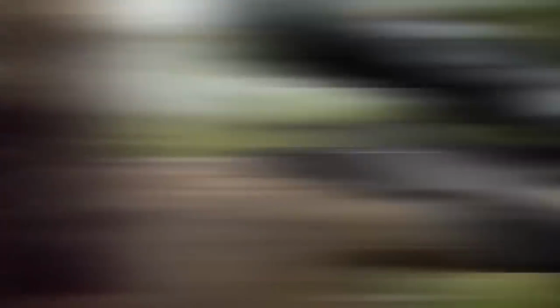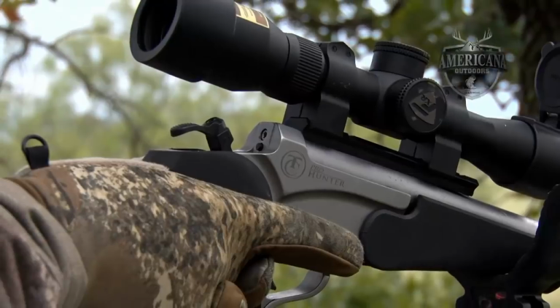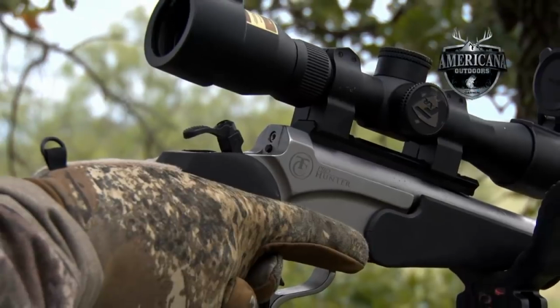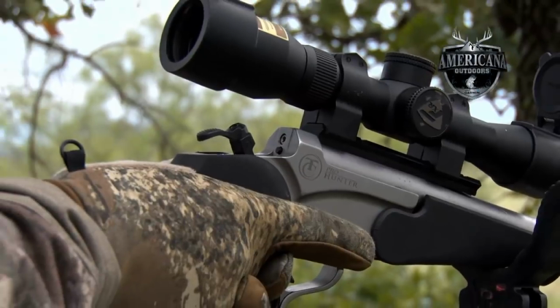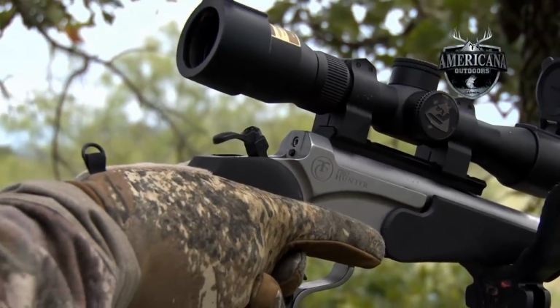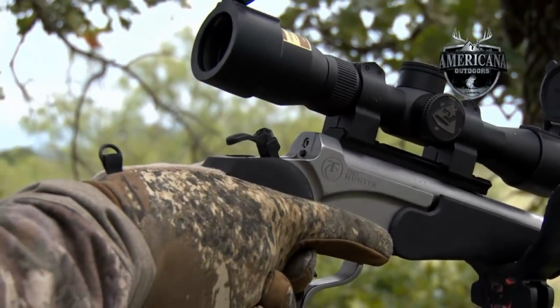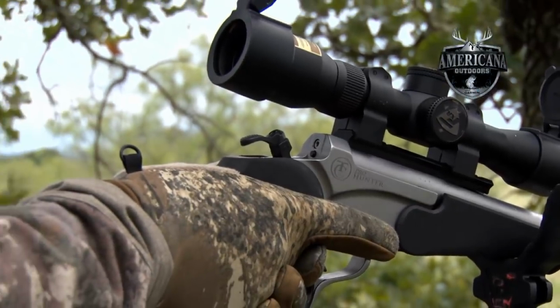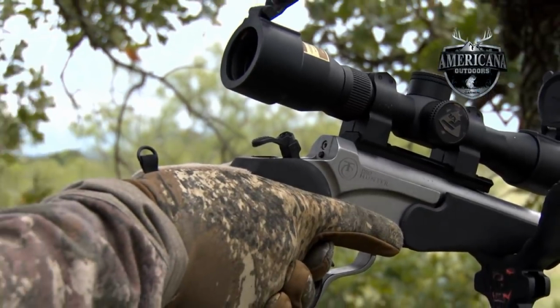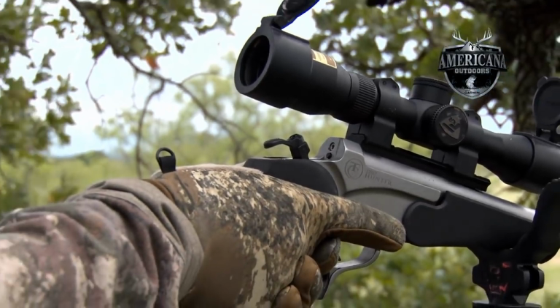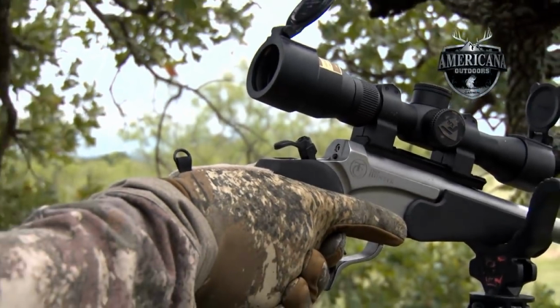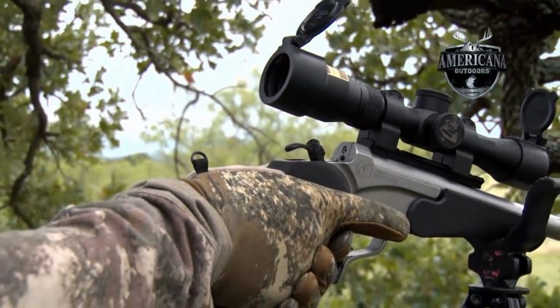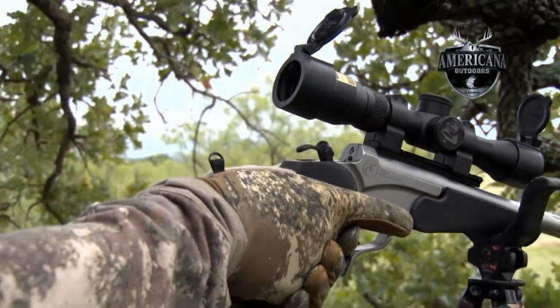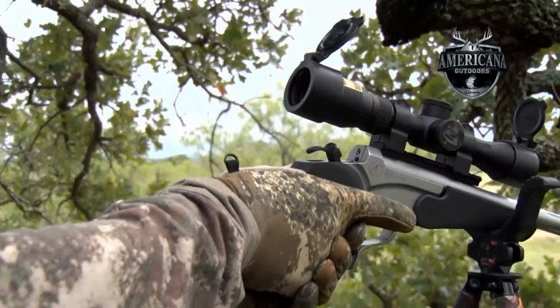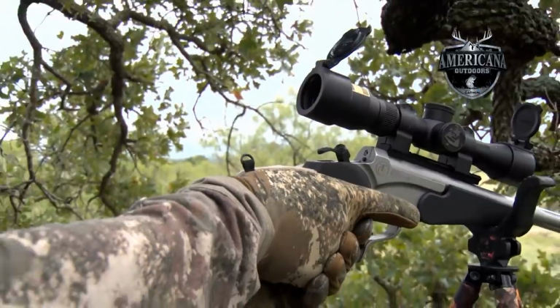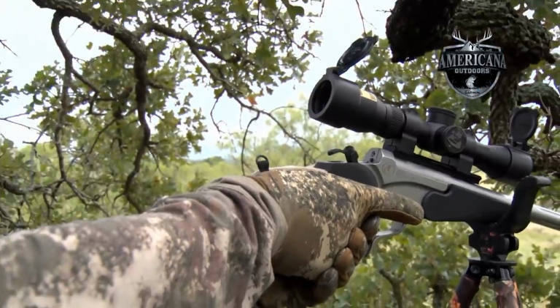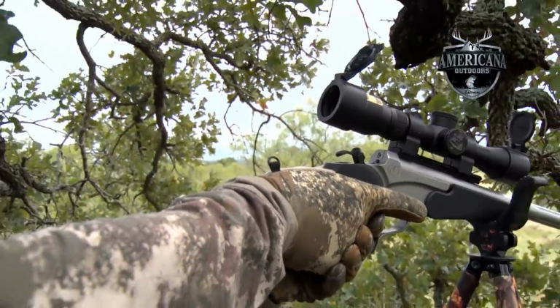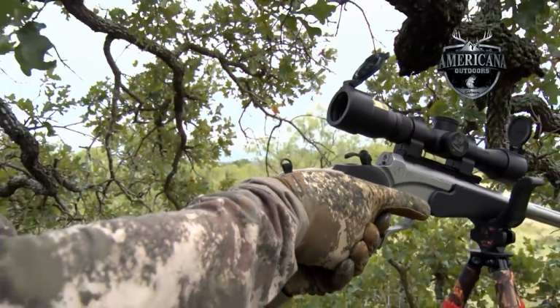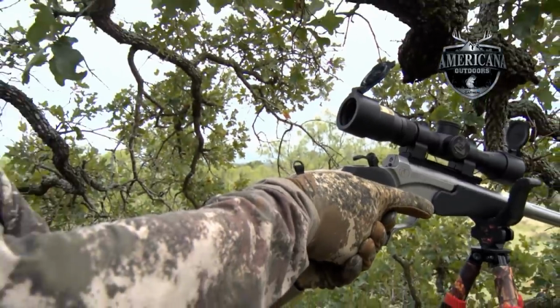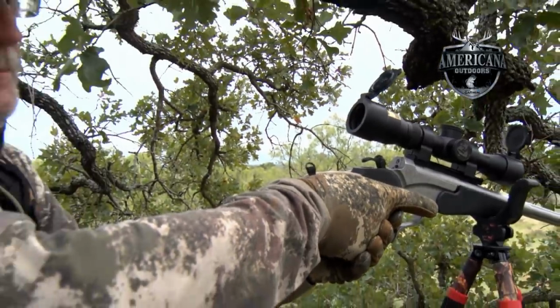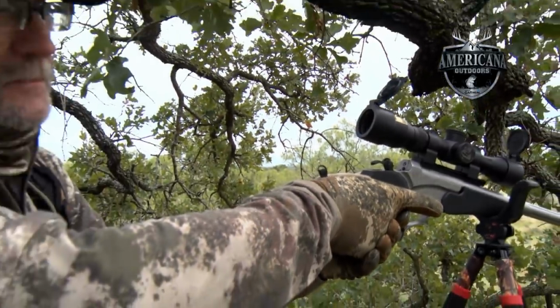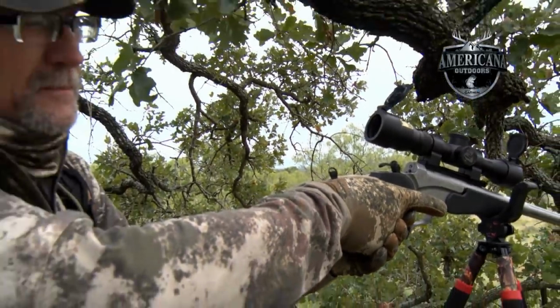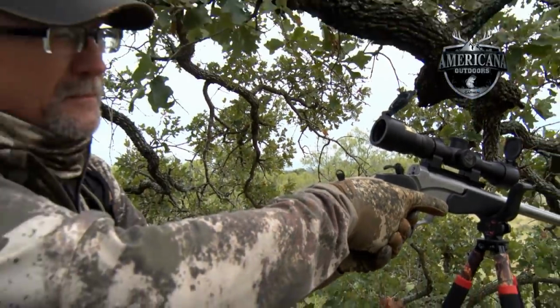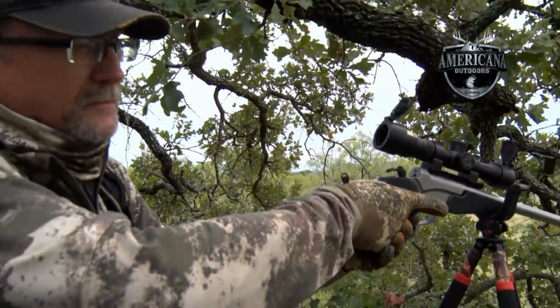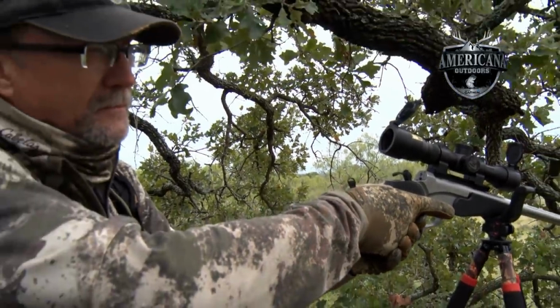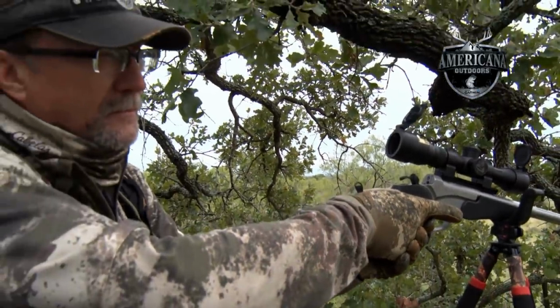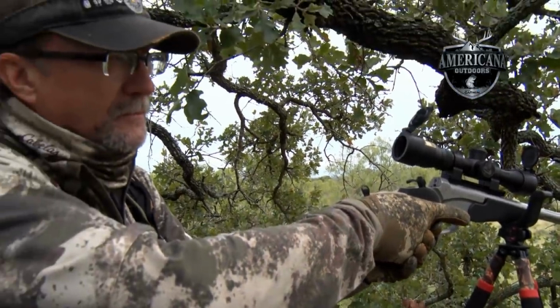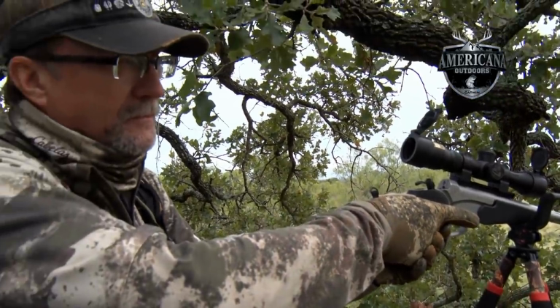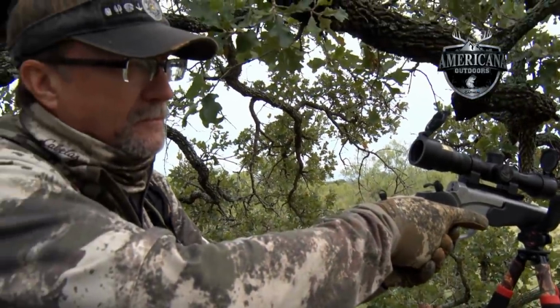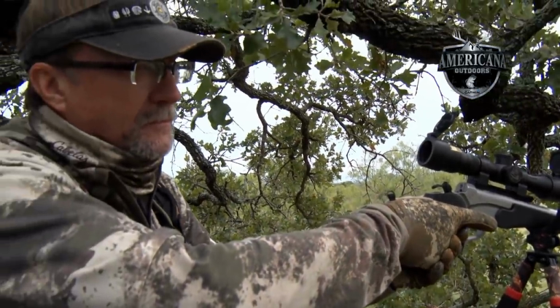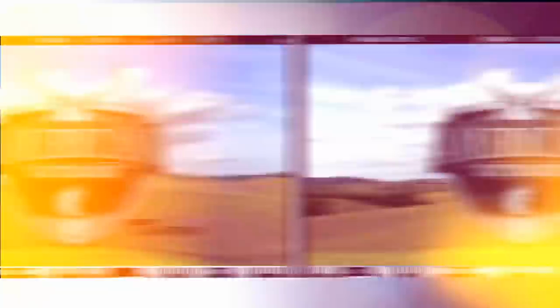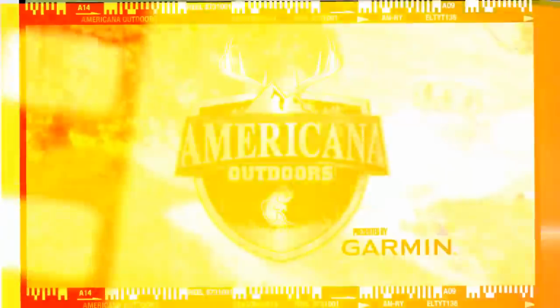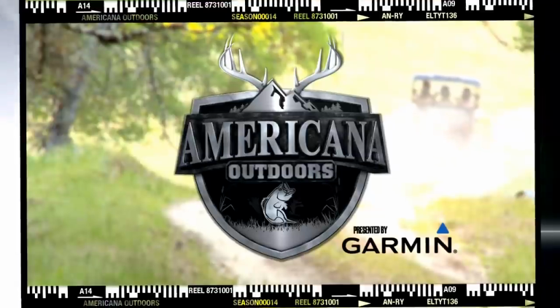Coming up, Wade Middleton will put the TC Encore Pro Hunter pistol to the test. Stay tuned.